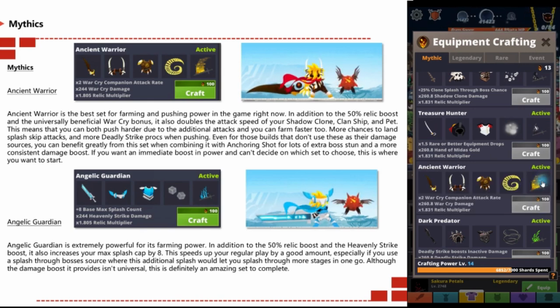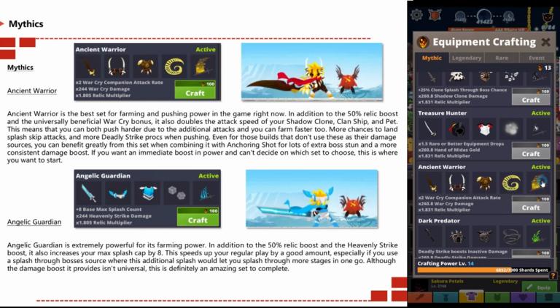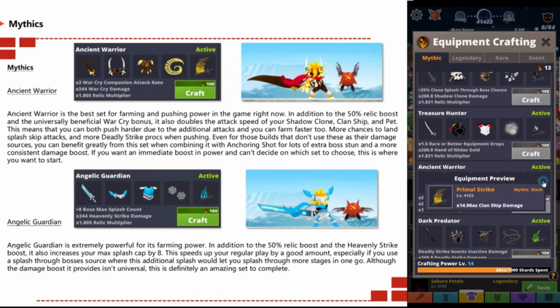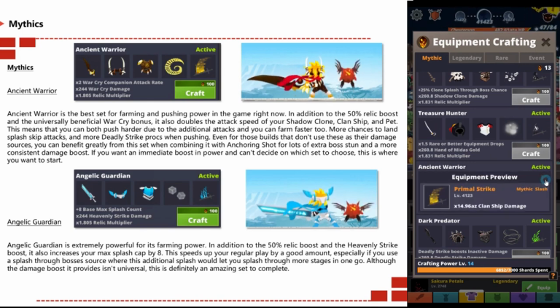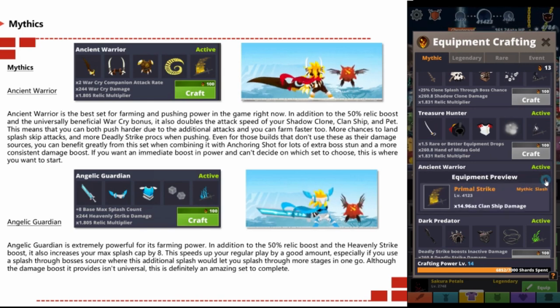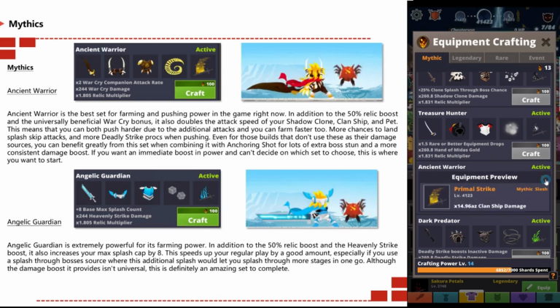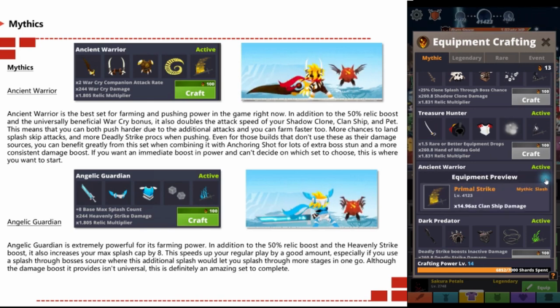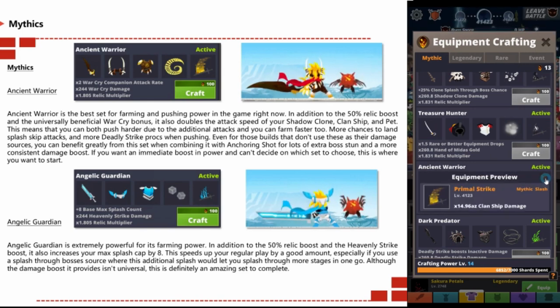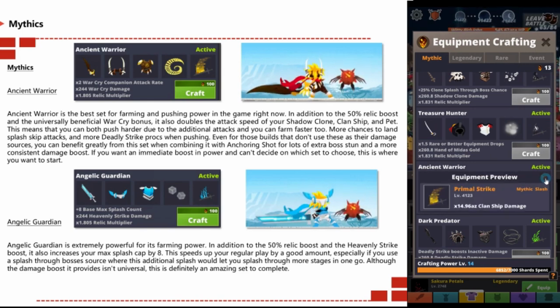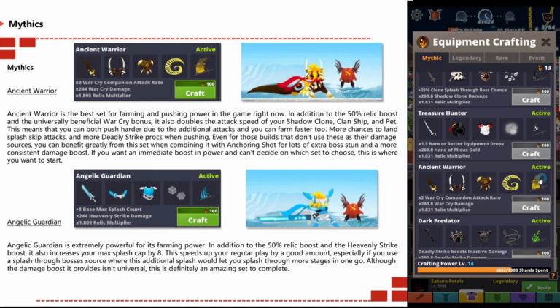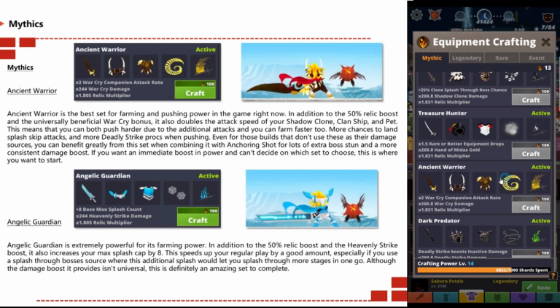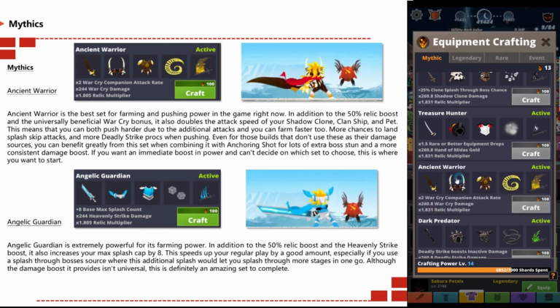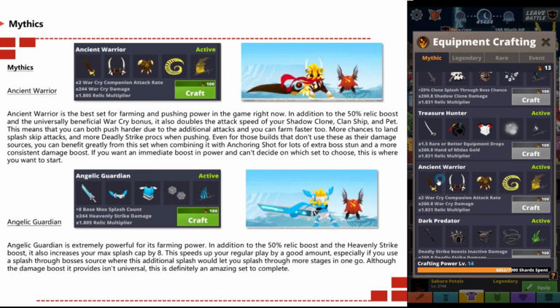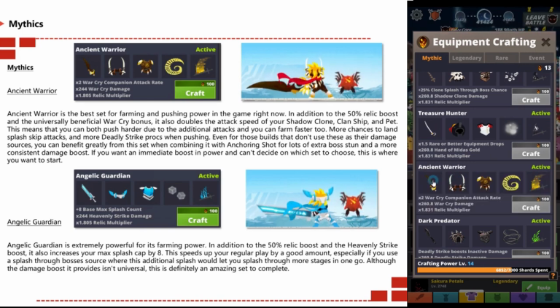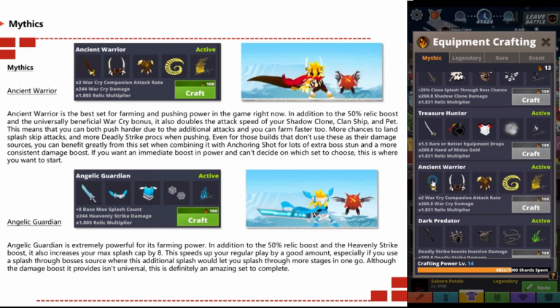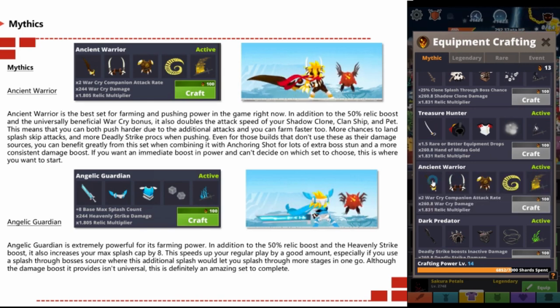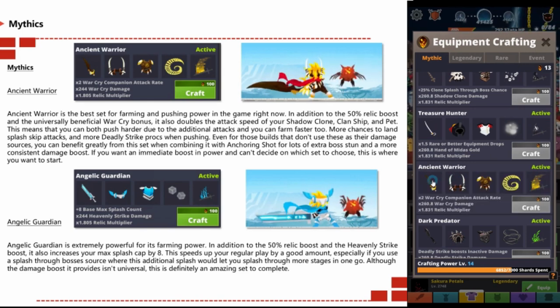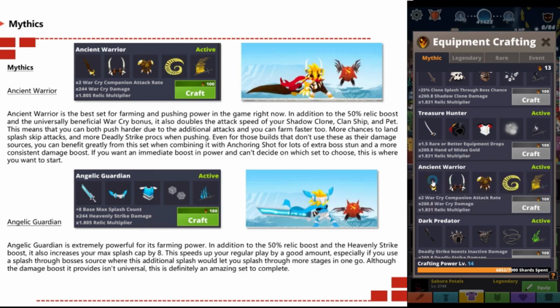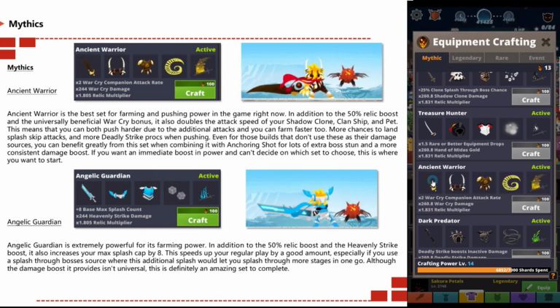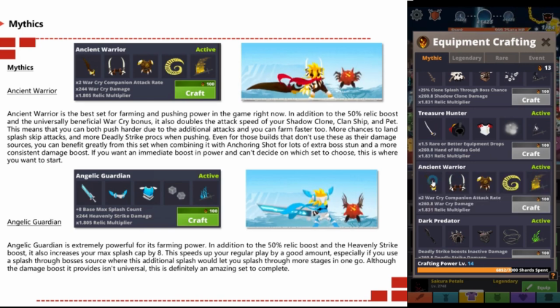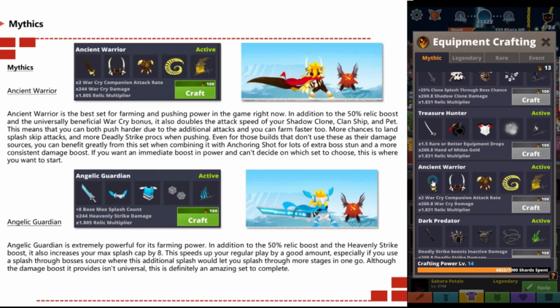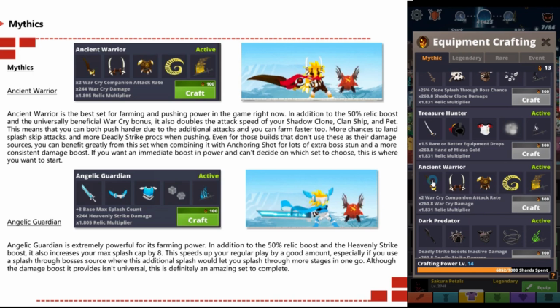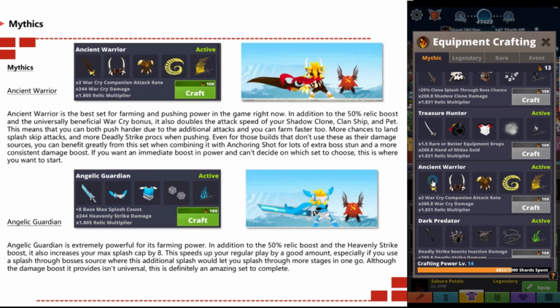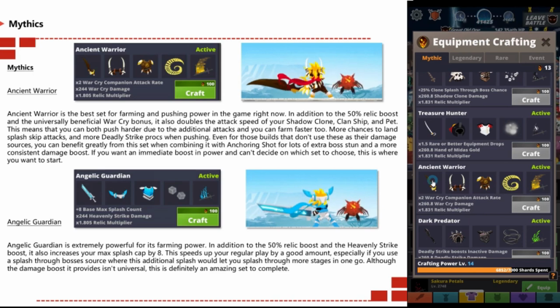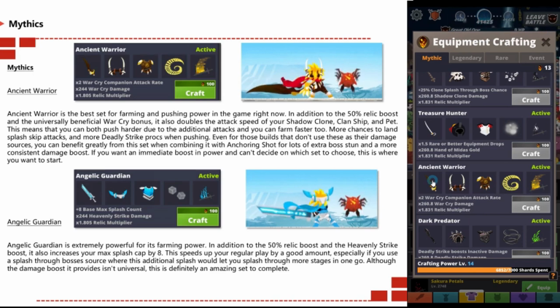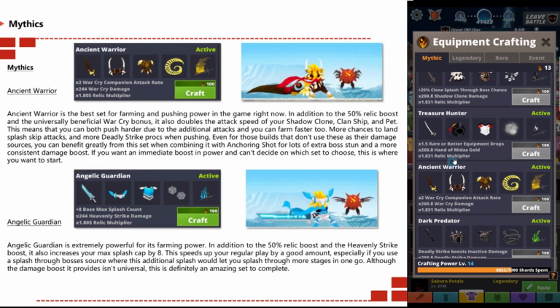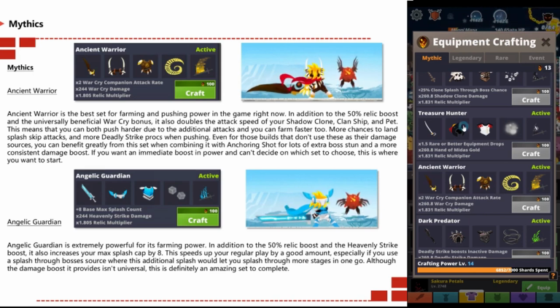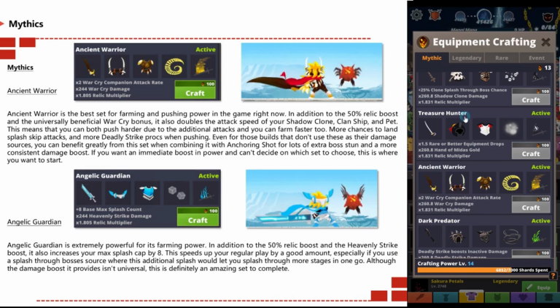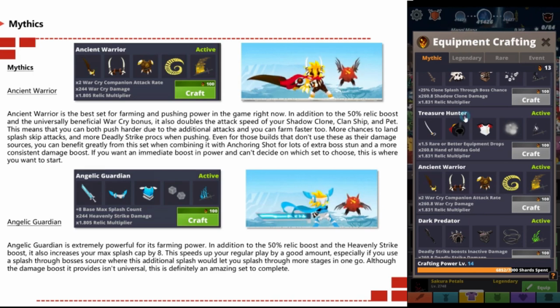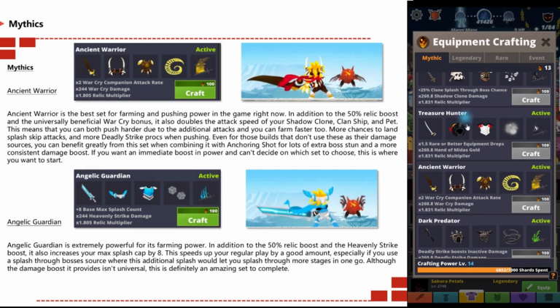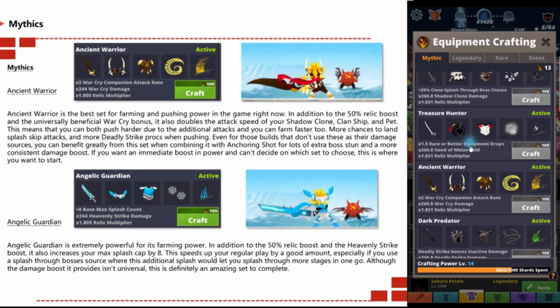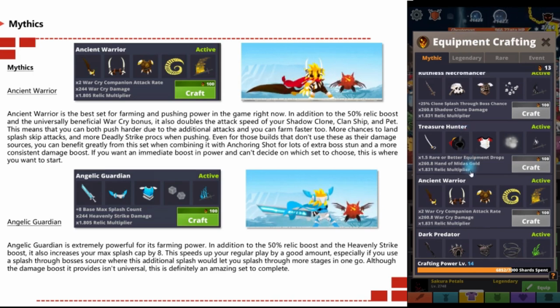Even builds that don't use these as their damage source can benefit greatly from this set when combining it with anchoring shot for extra buffs and more consistent damage boost. If you want an immediate boost in power and can't decide which set to choose, this is where you should start.